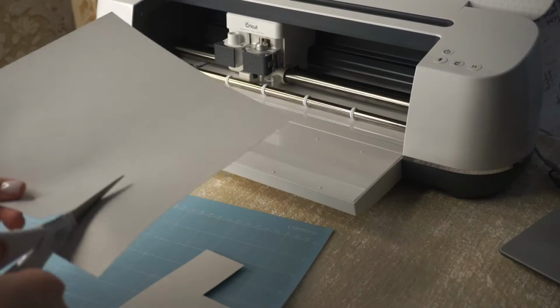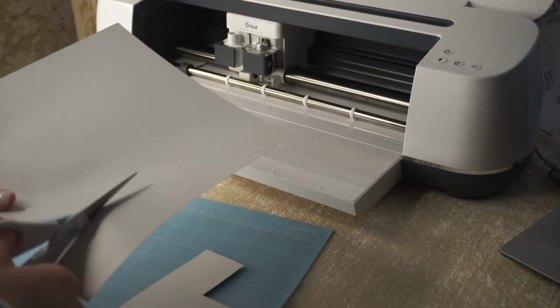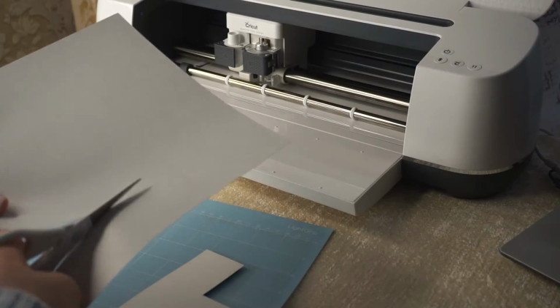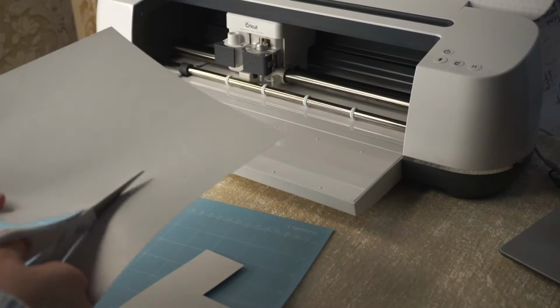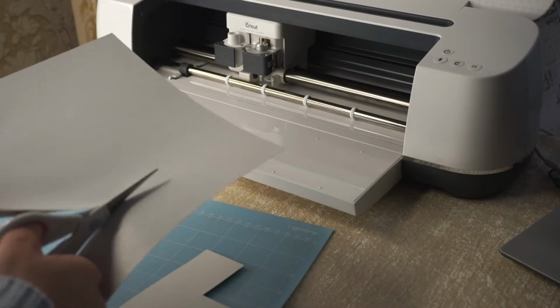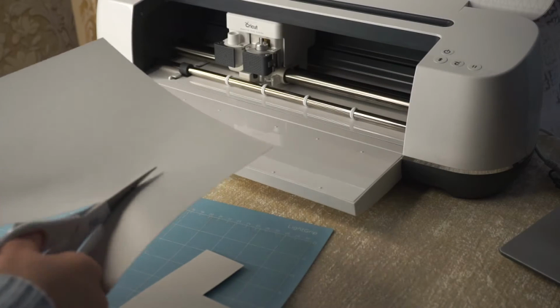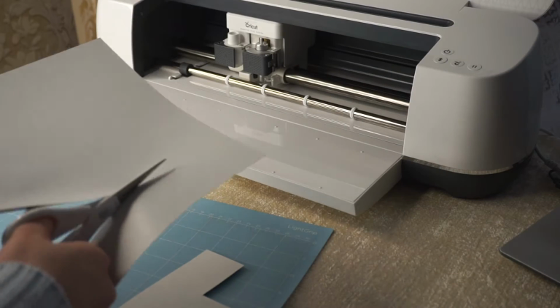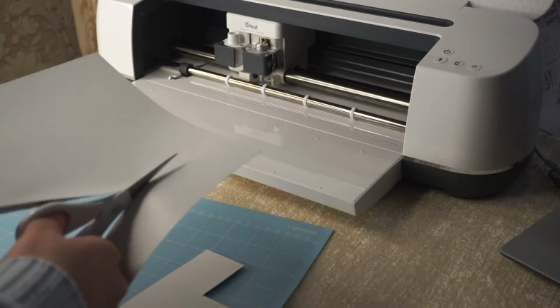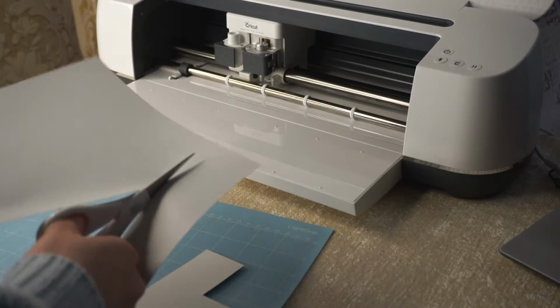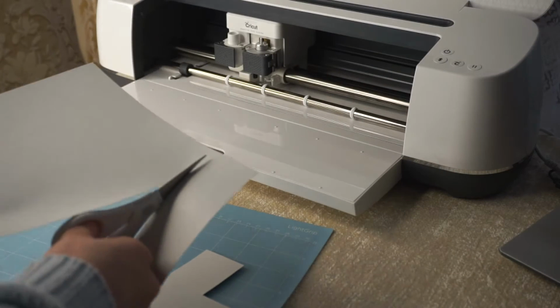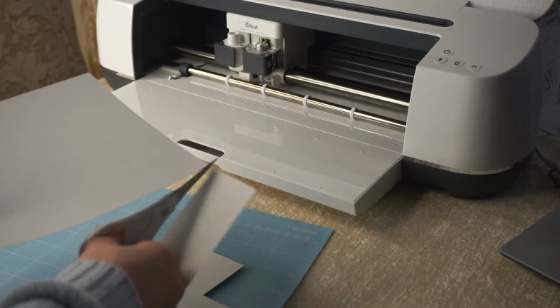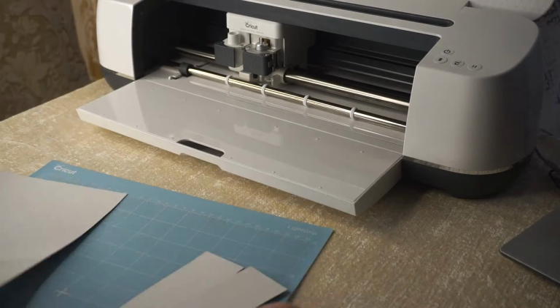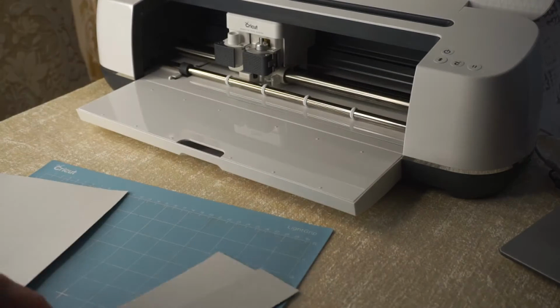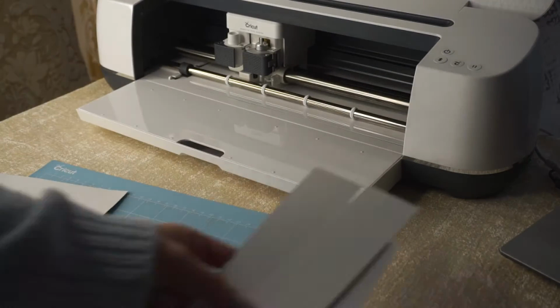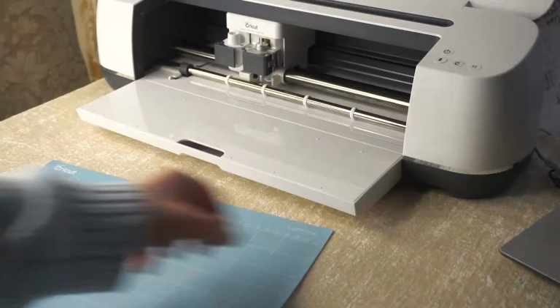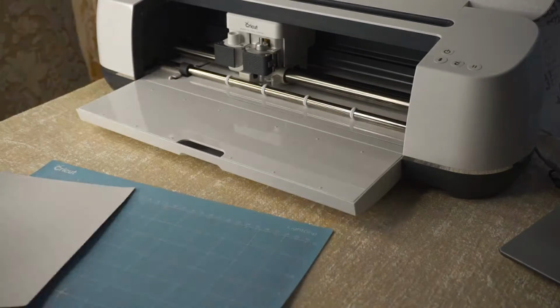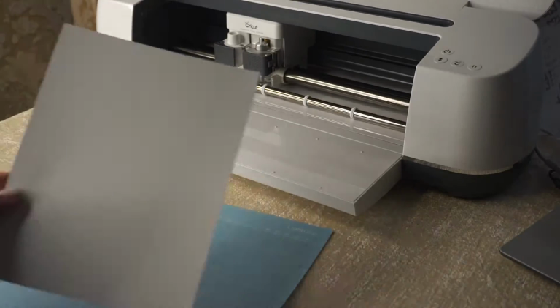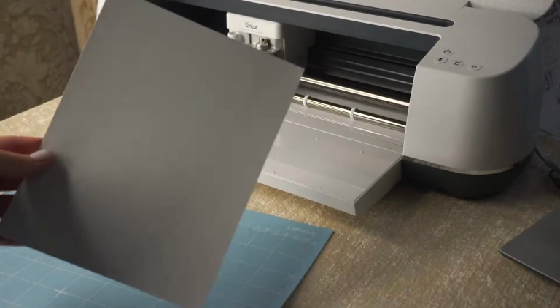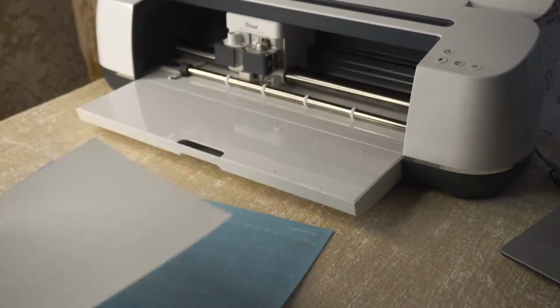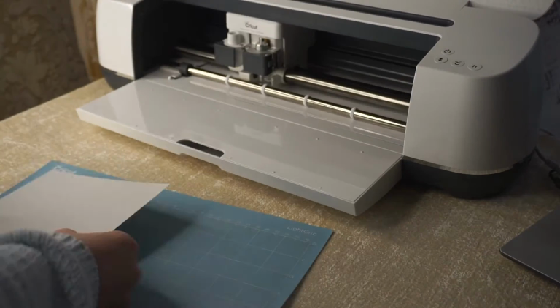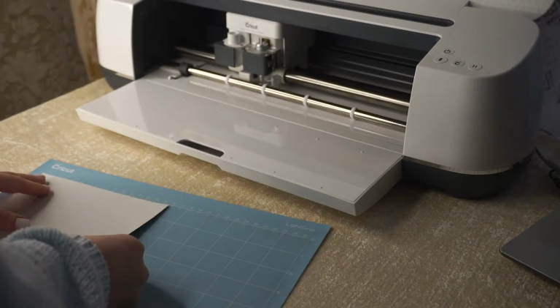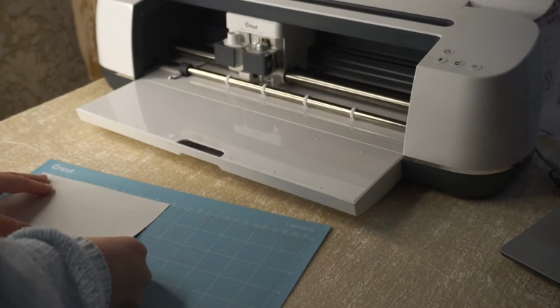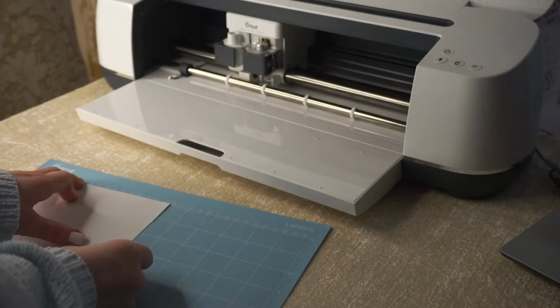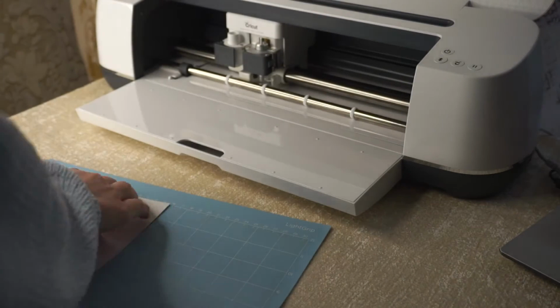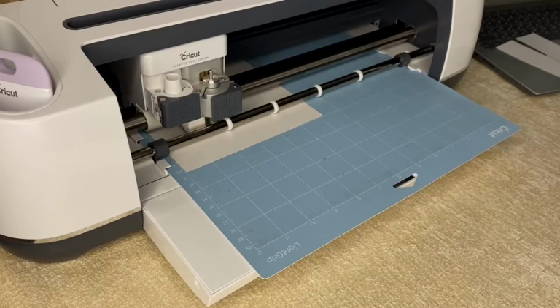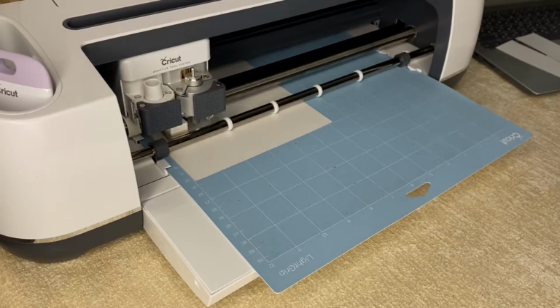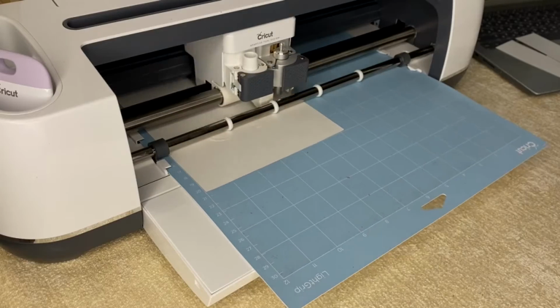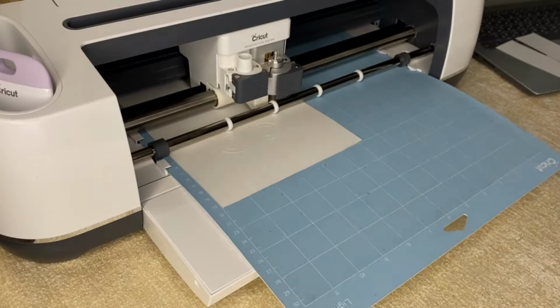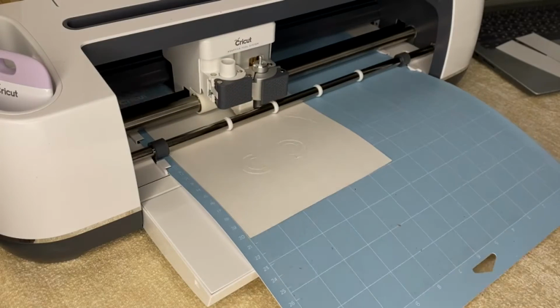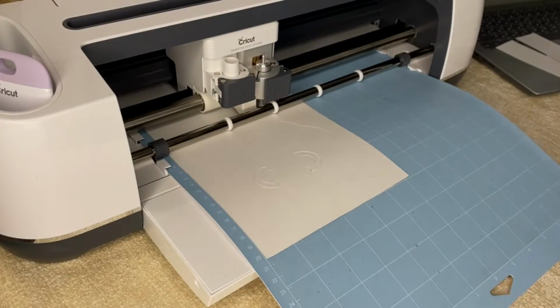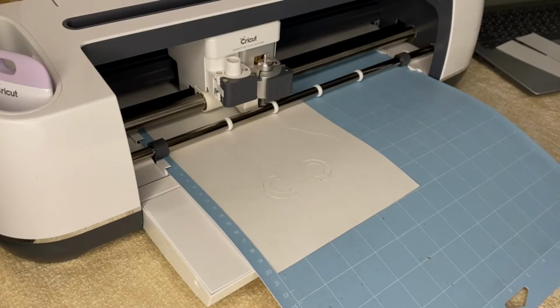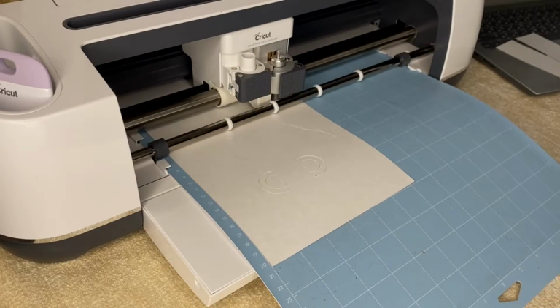Cut the piece of cardboard you need. Then cut out the shape with a Cricut. Repeat this step with all the shapes.